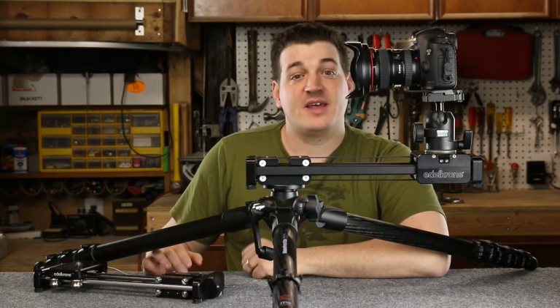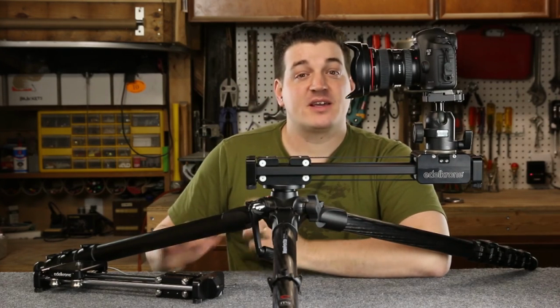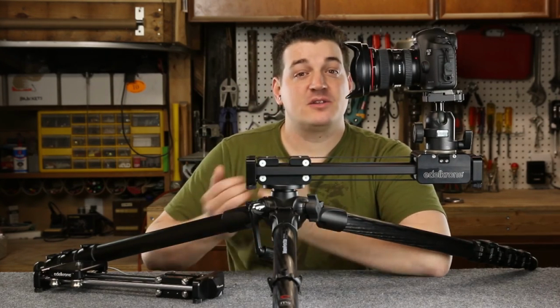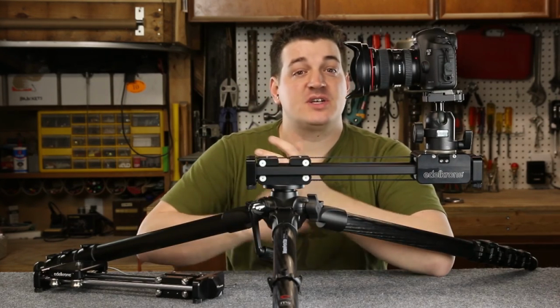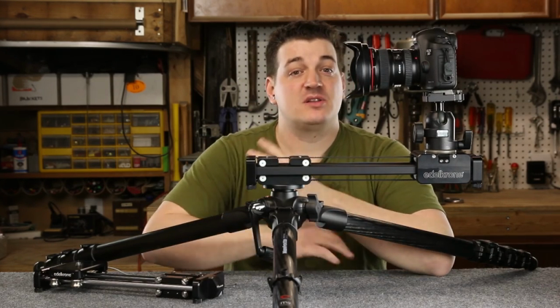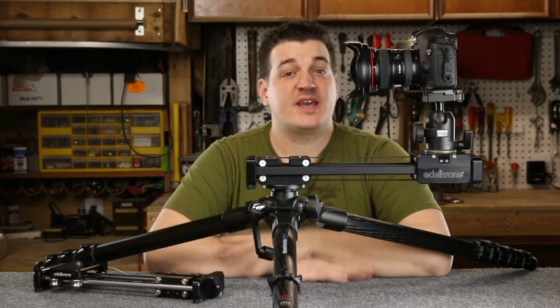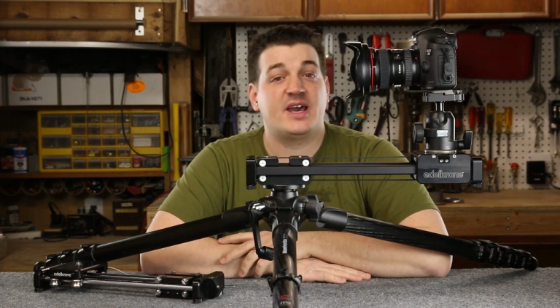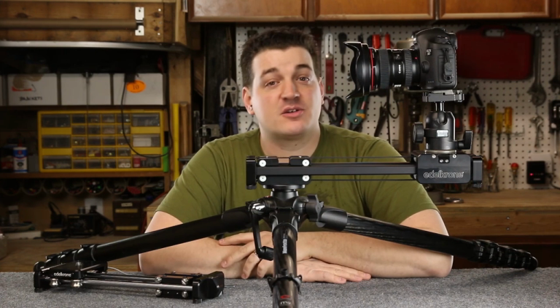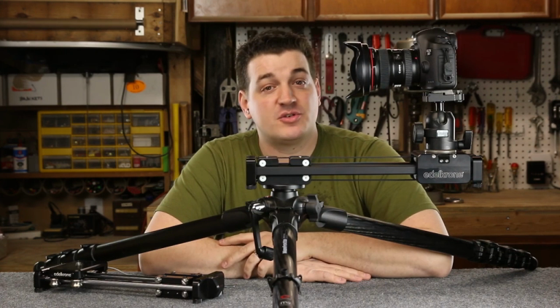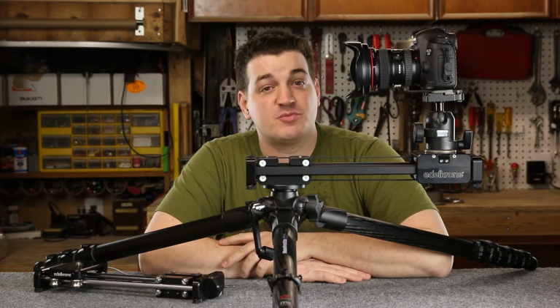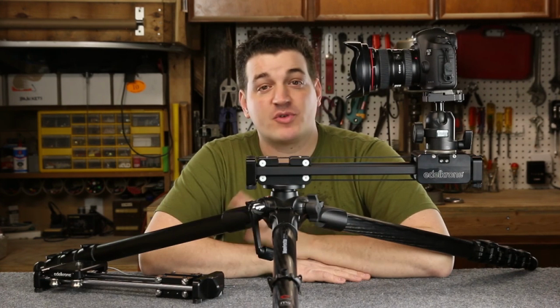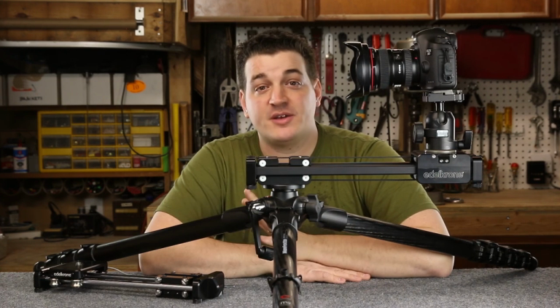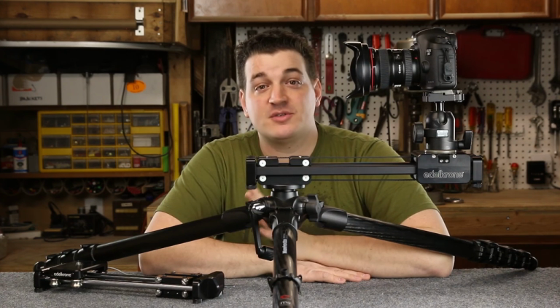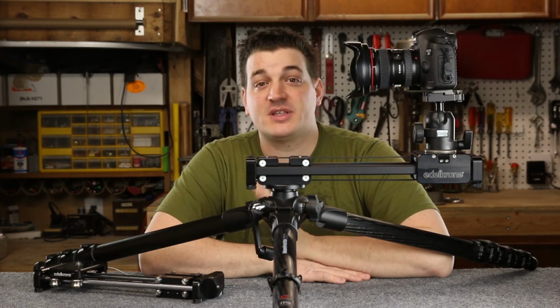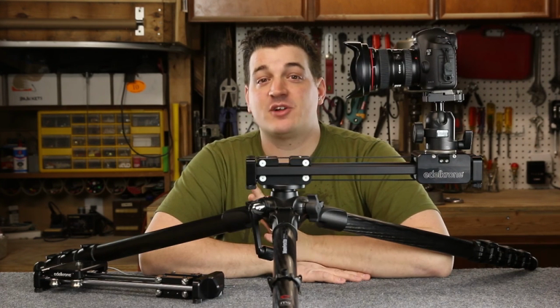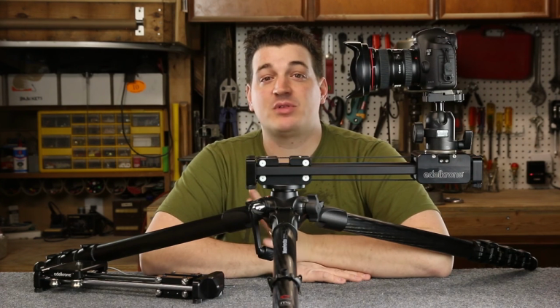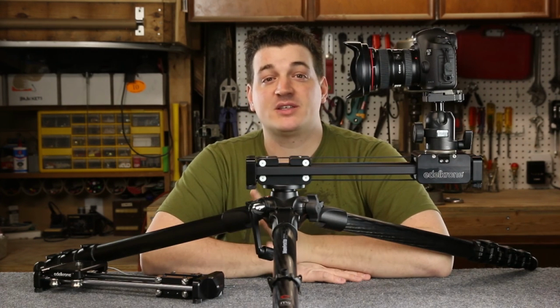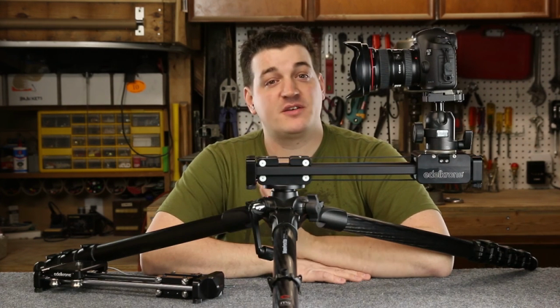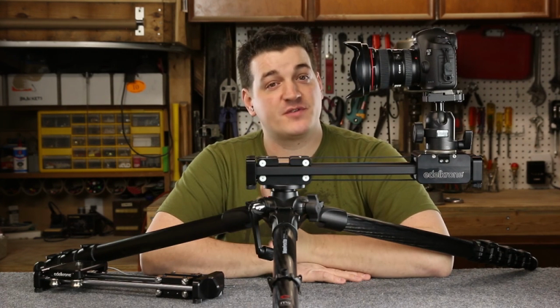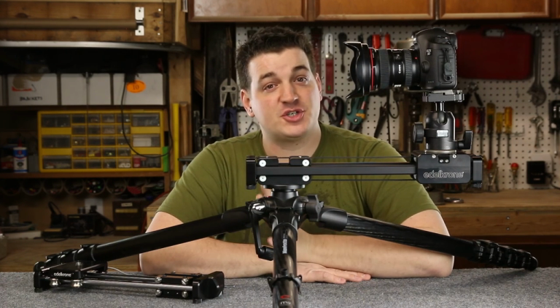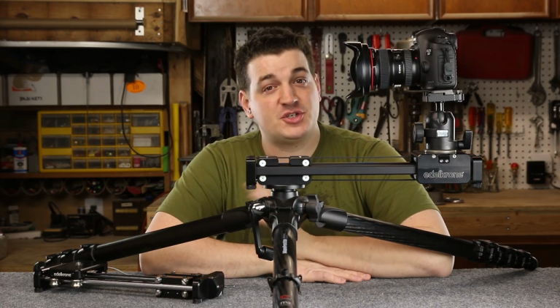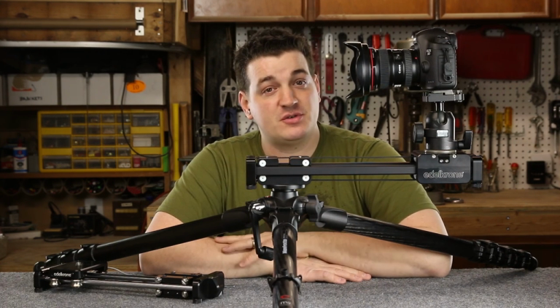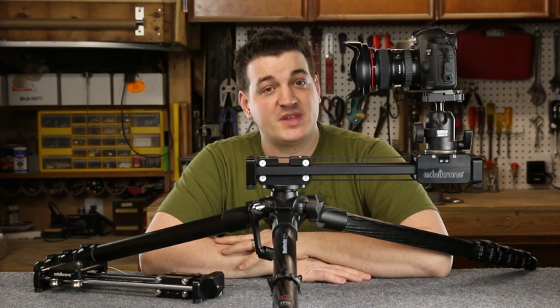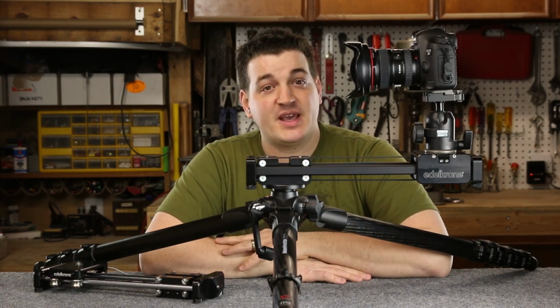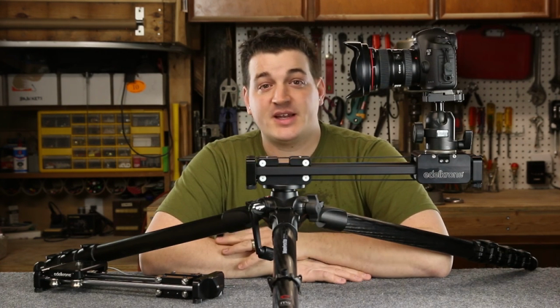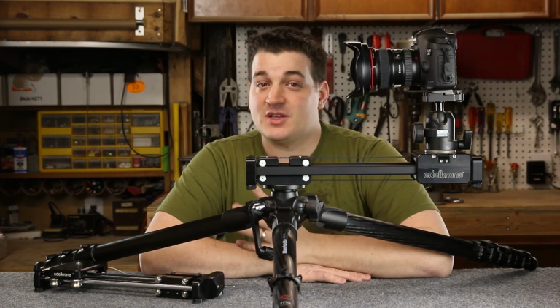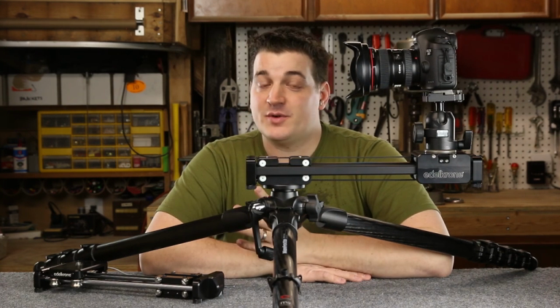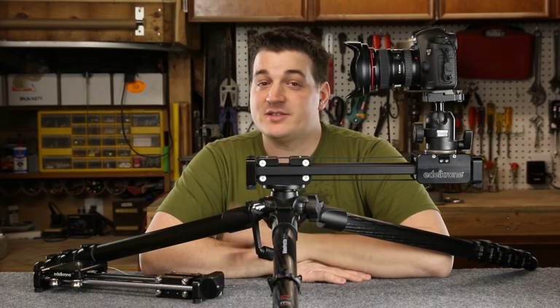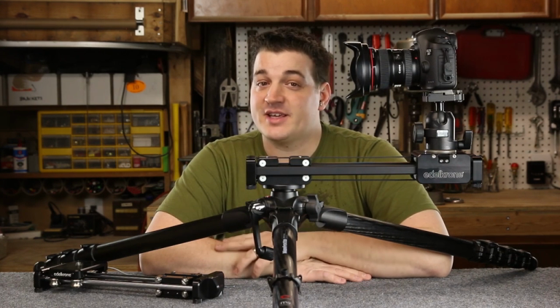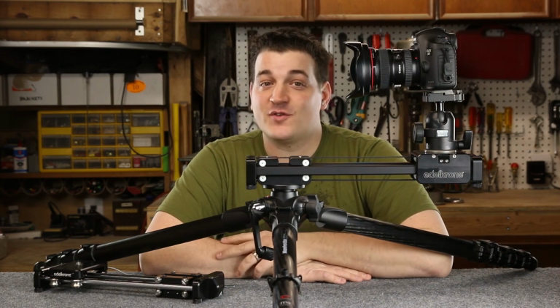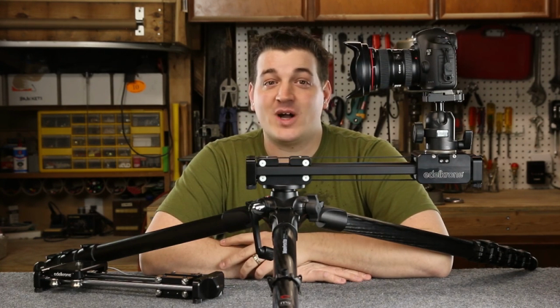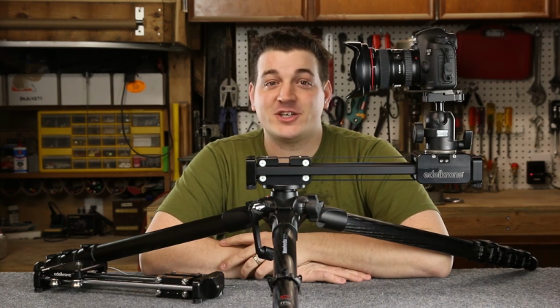That concludes our look at Edelkrone's brand new Slider Plus version 2. As always, thanks for watching.